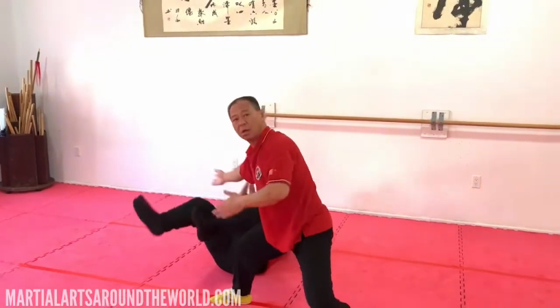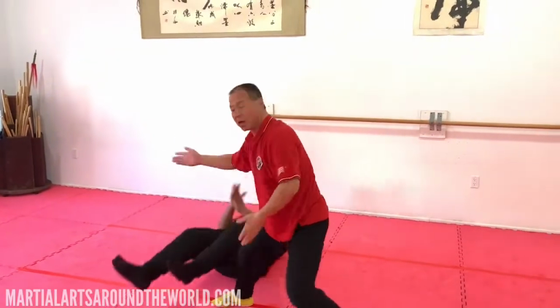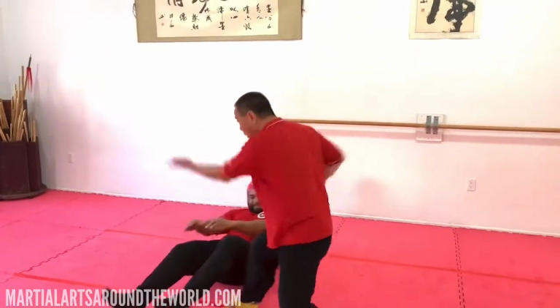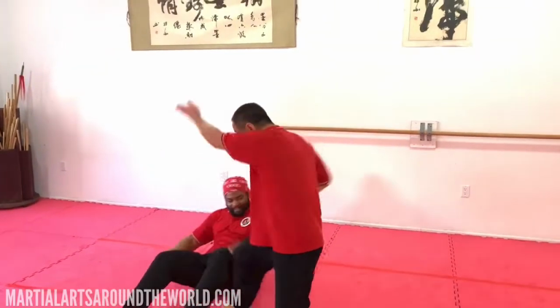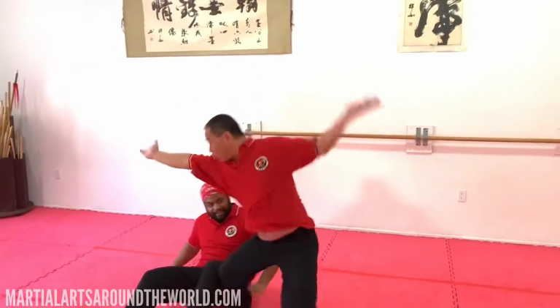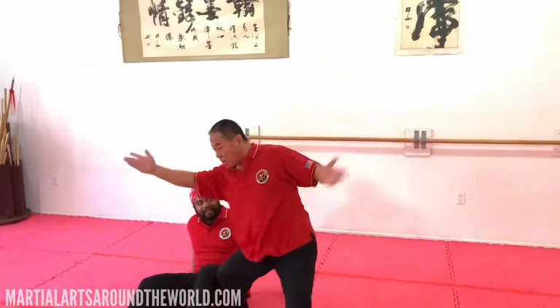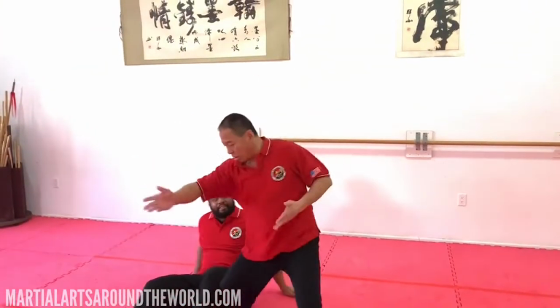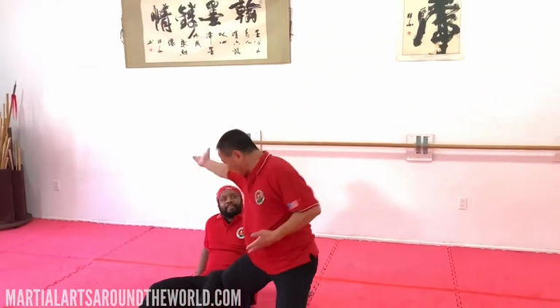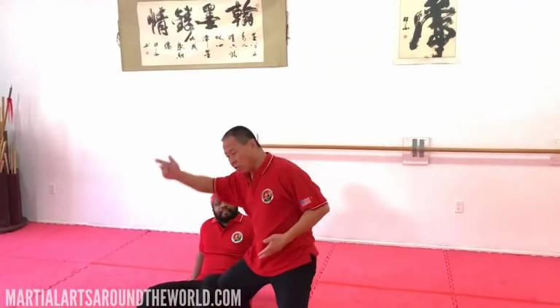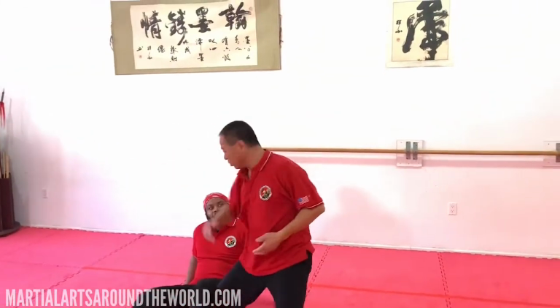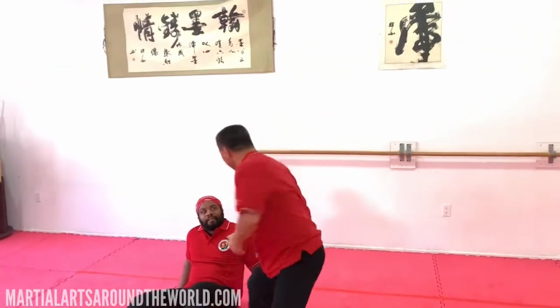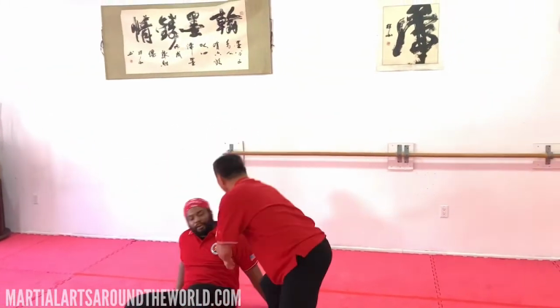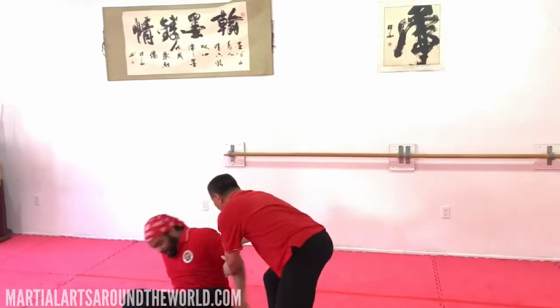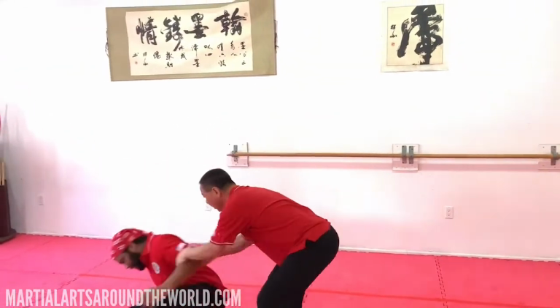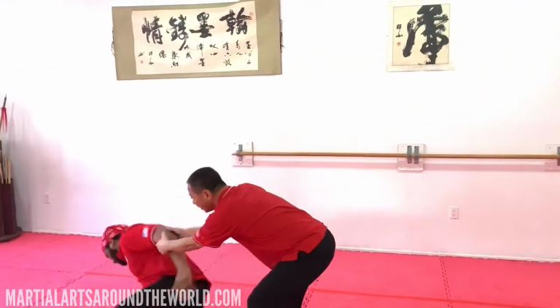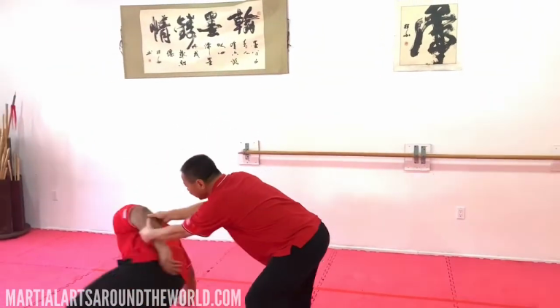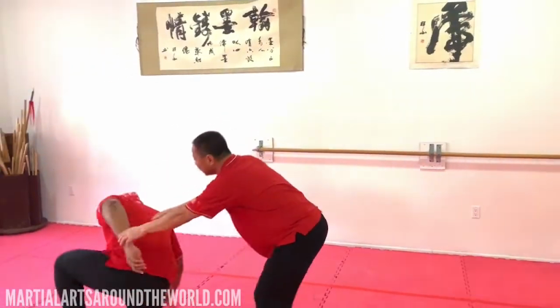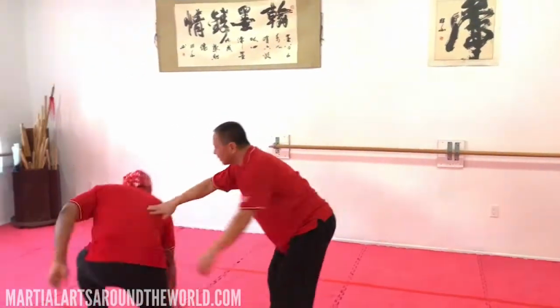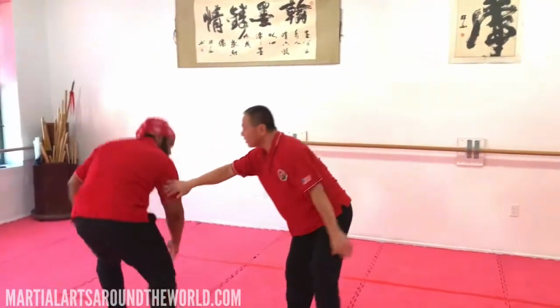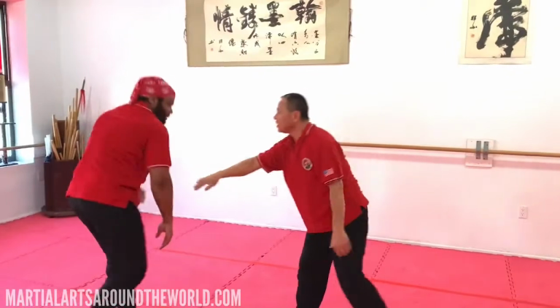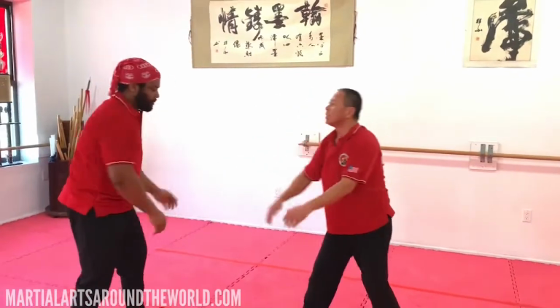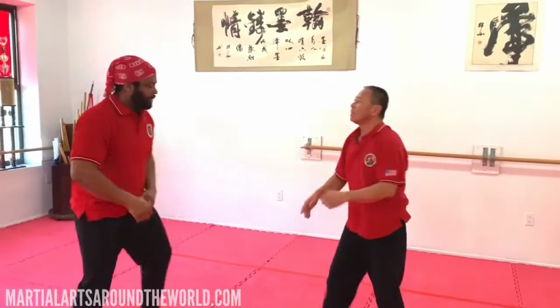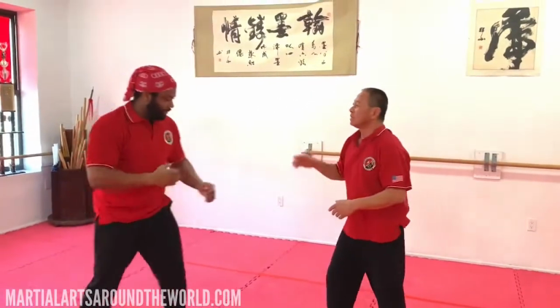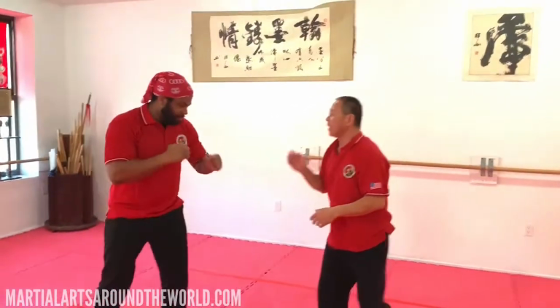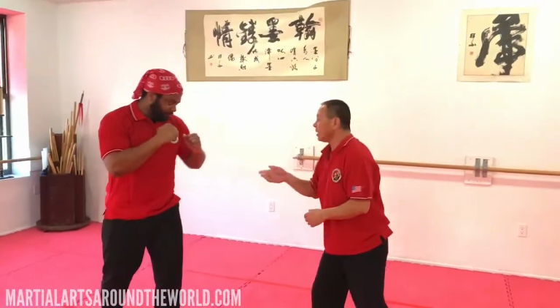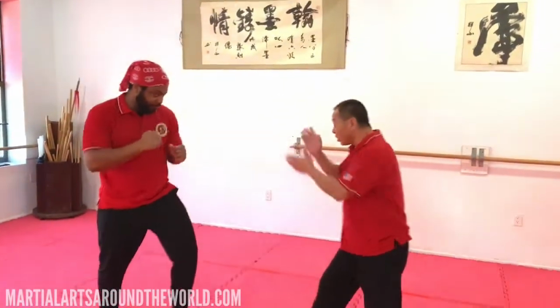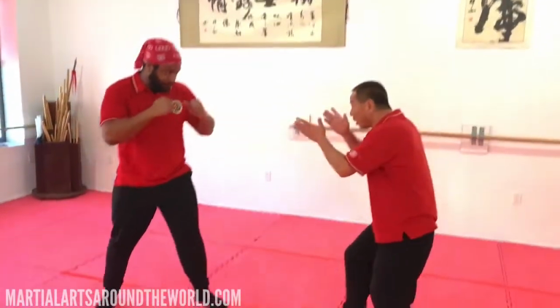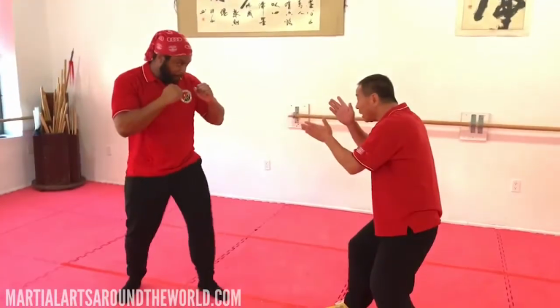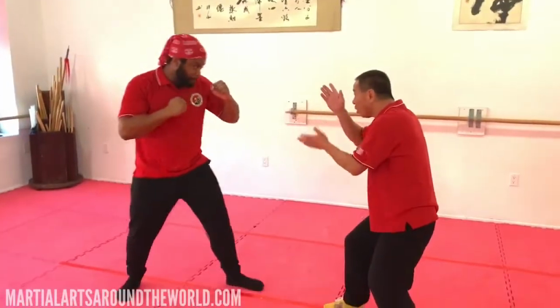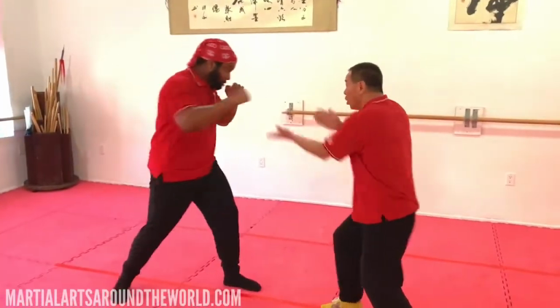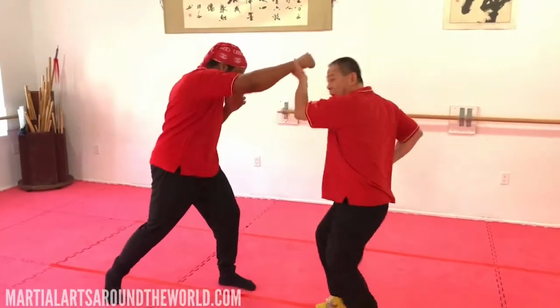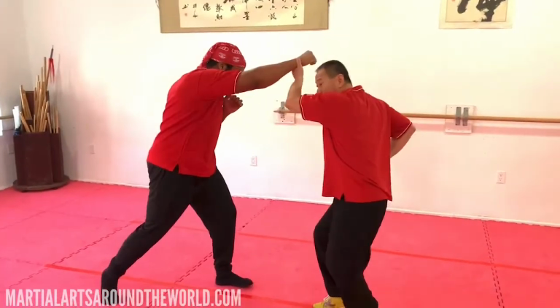Turn. One. This. Alright. Do it again. Go here. Go. One. Good.